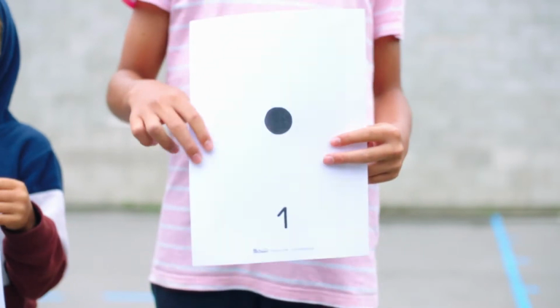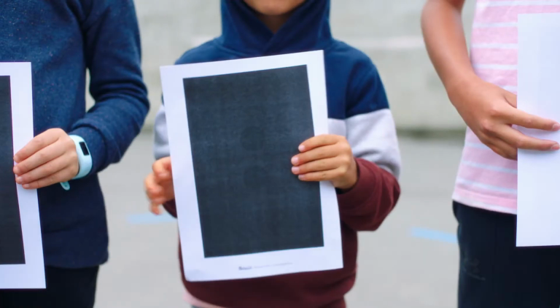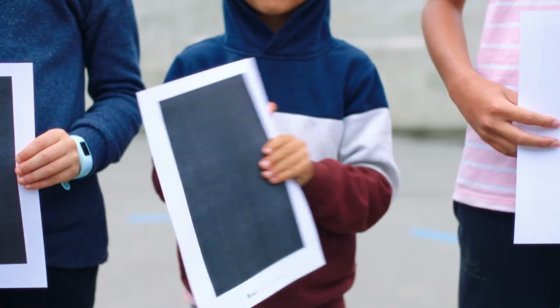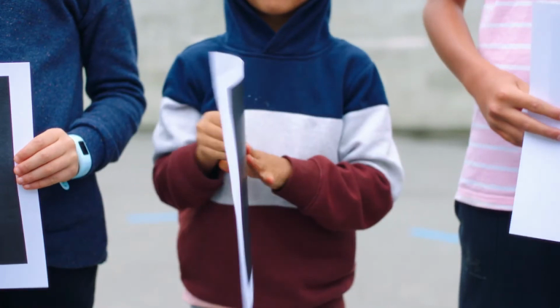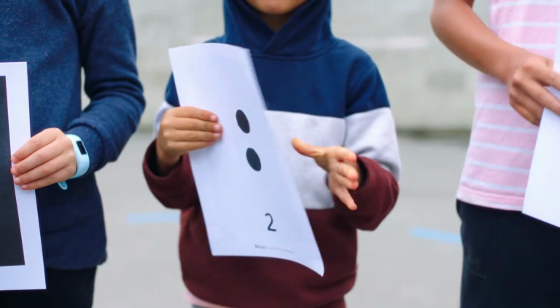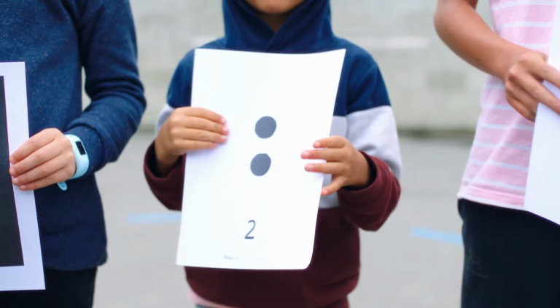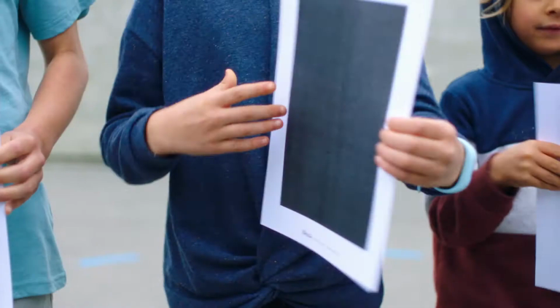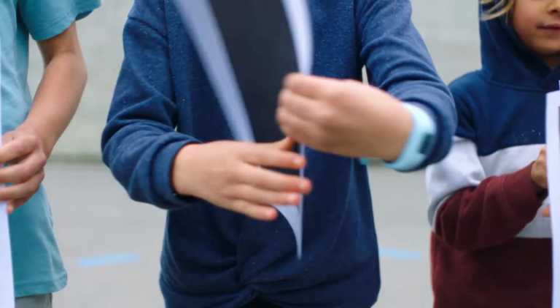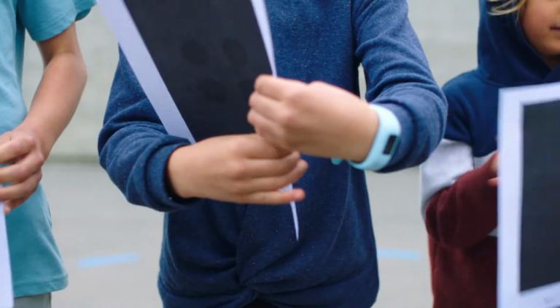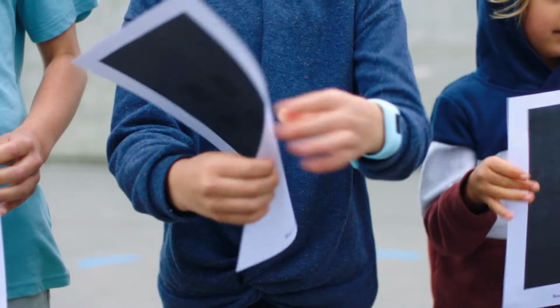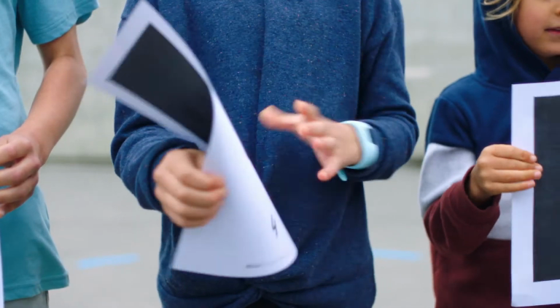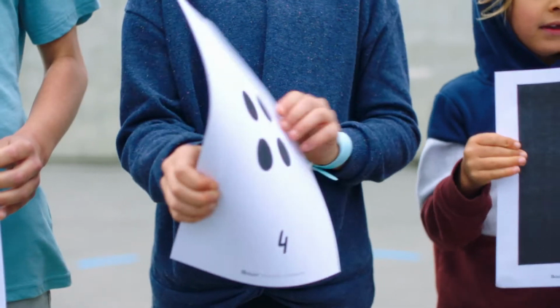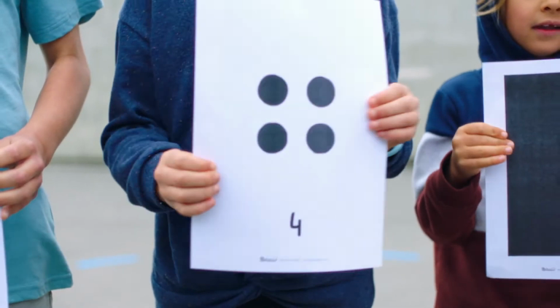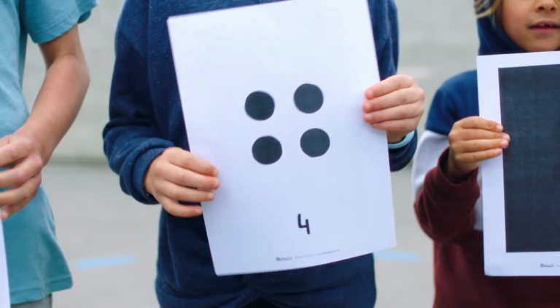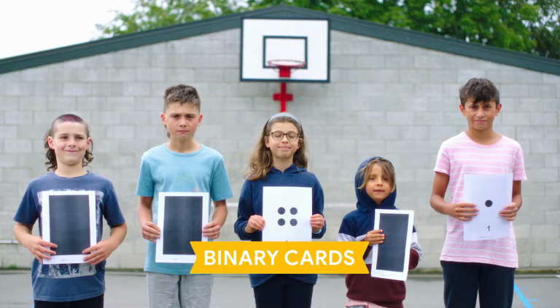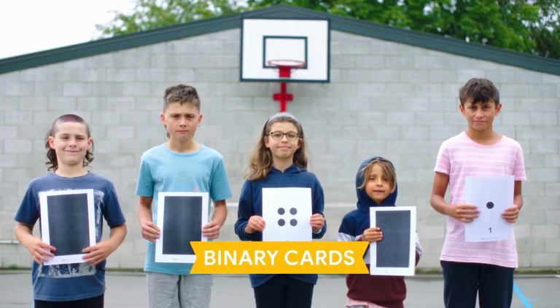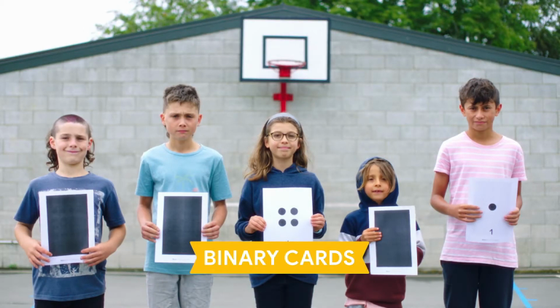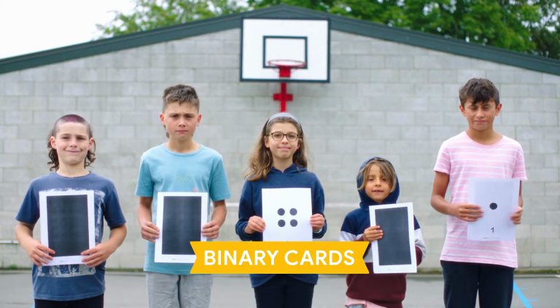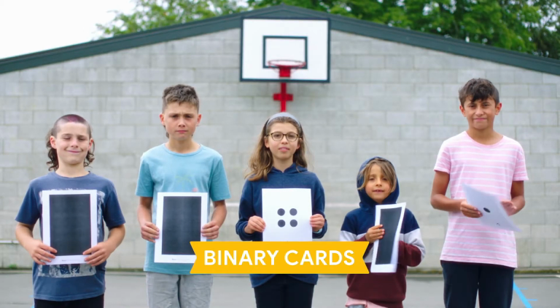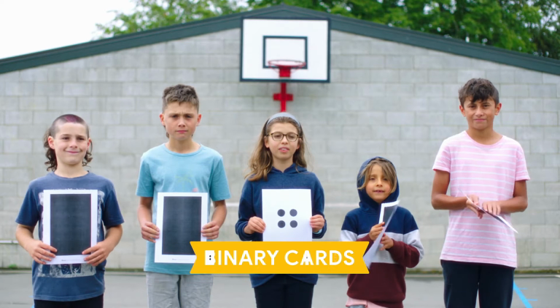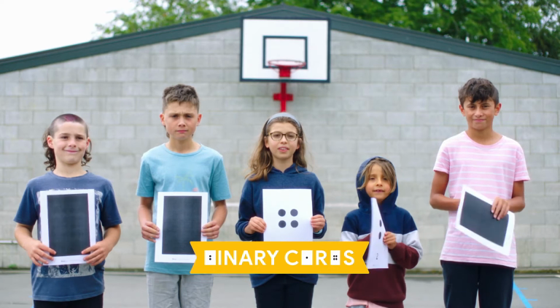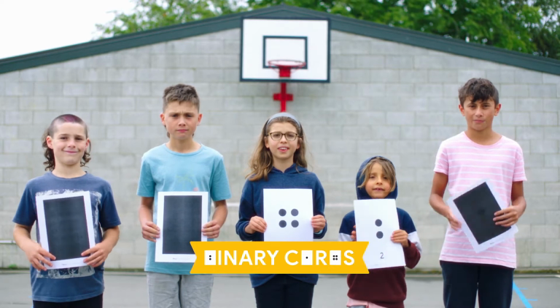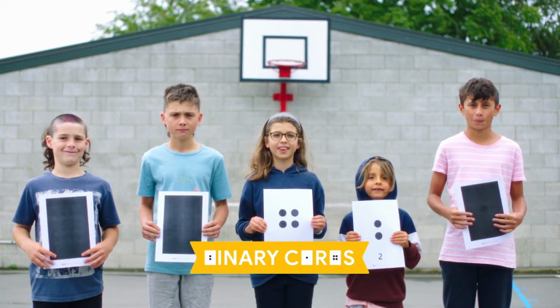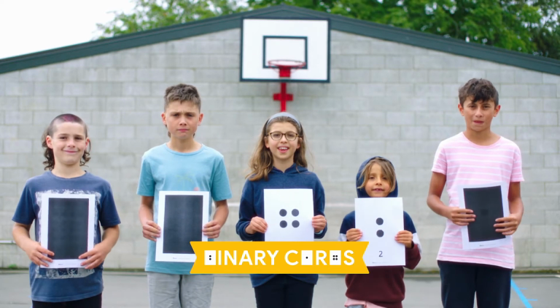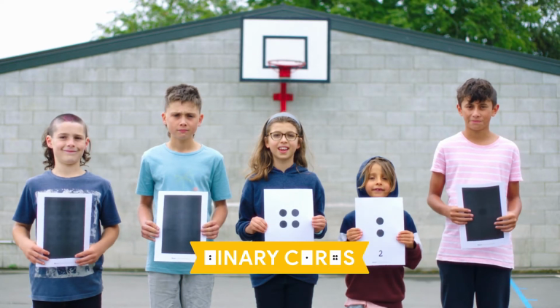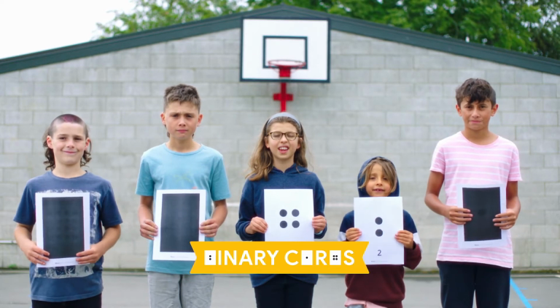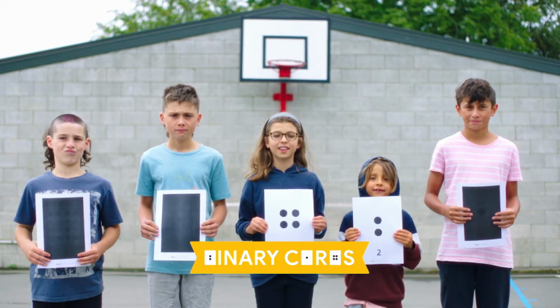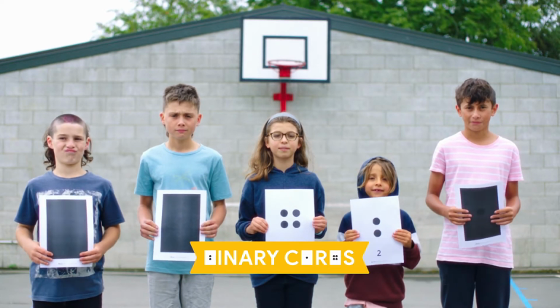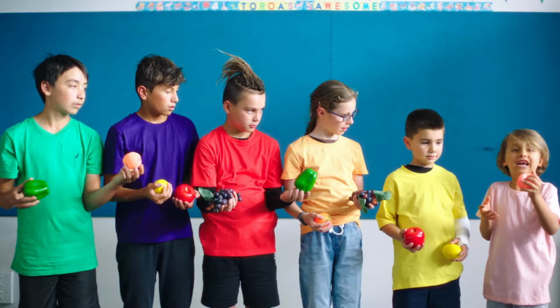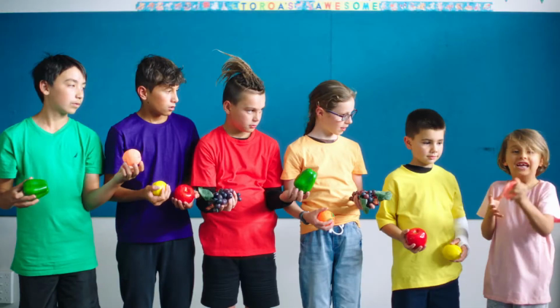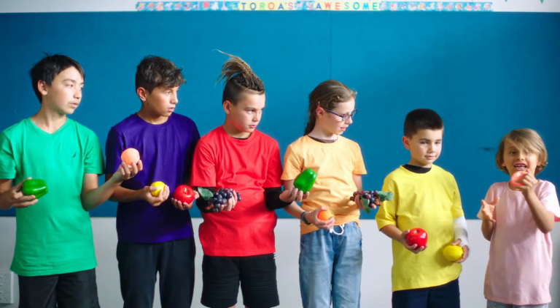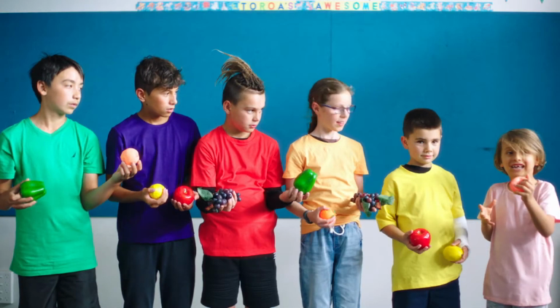Using everyday activities like puzzles, art, and games, teachers can bring to life the big ideas behind computer science.